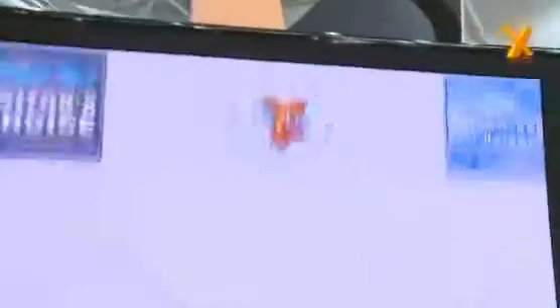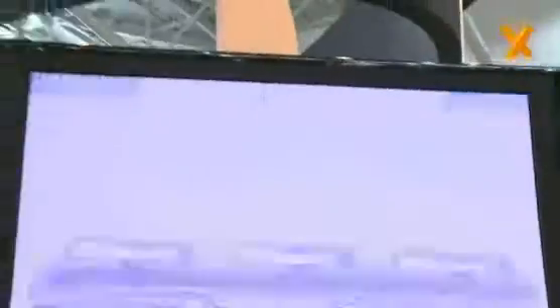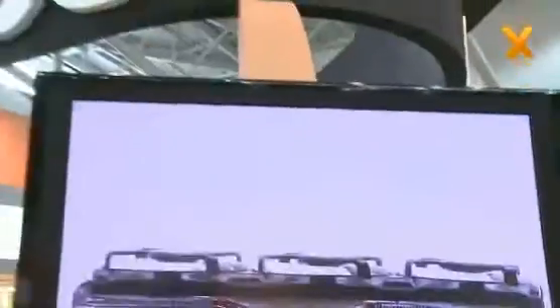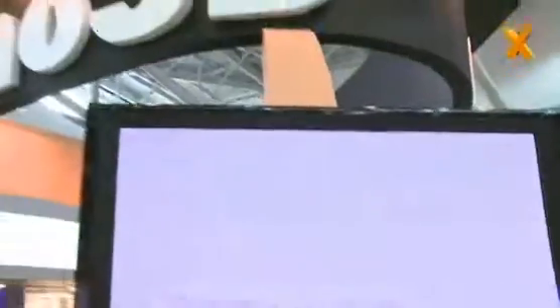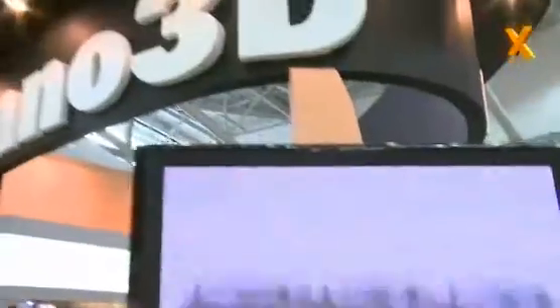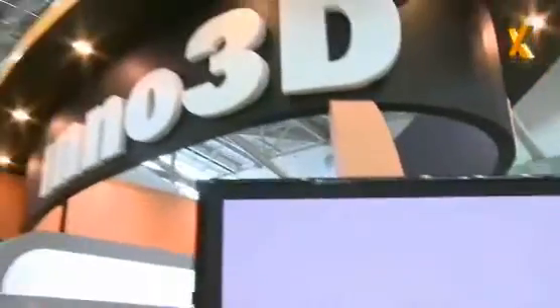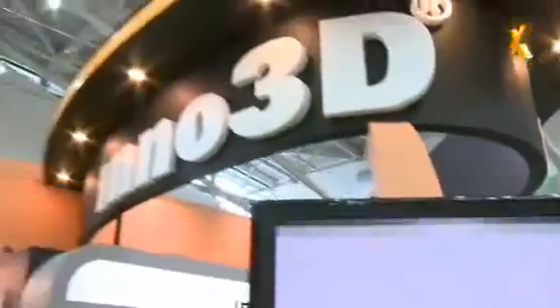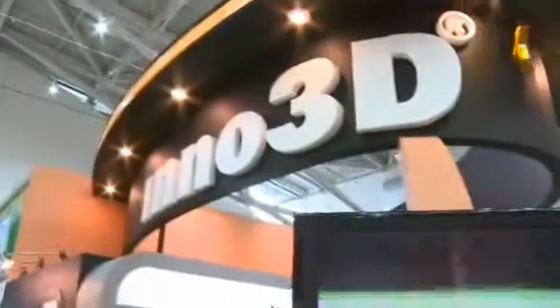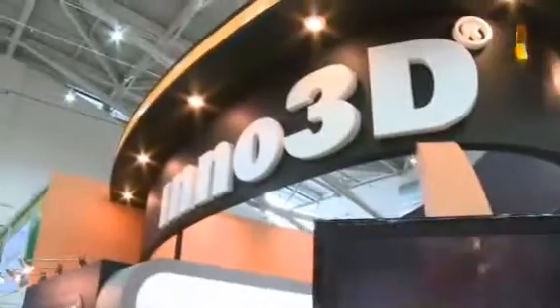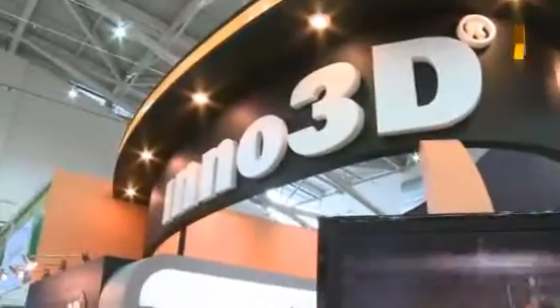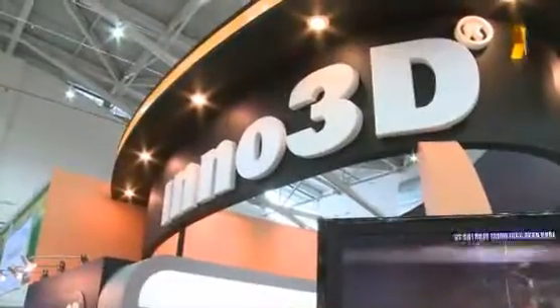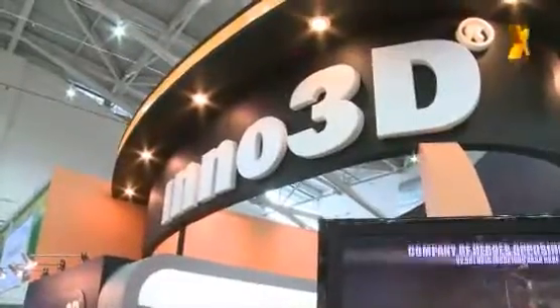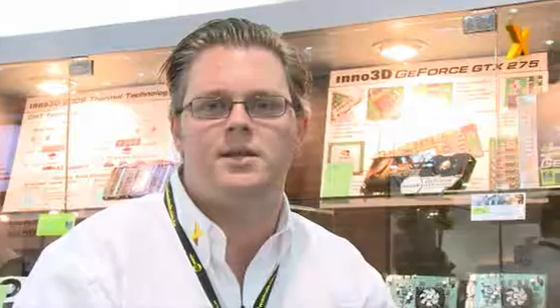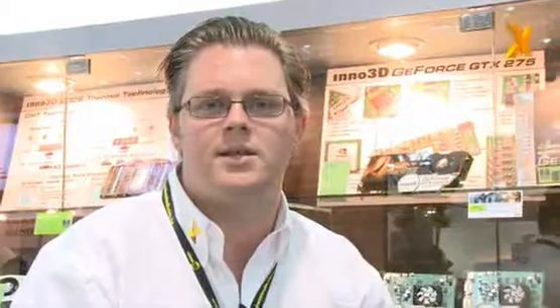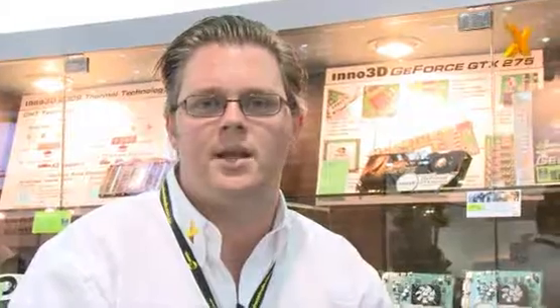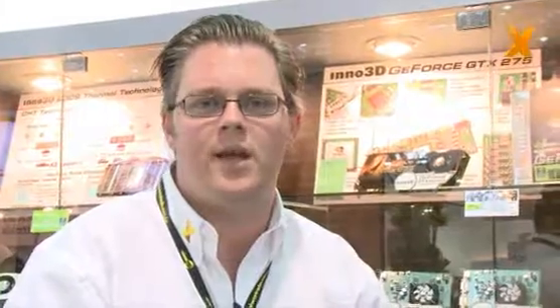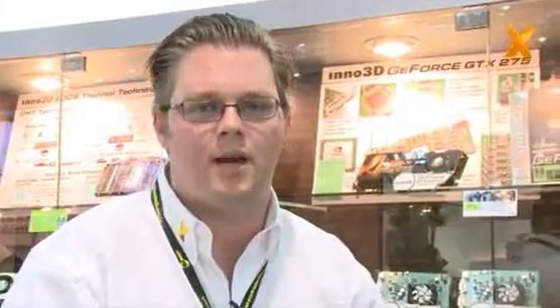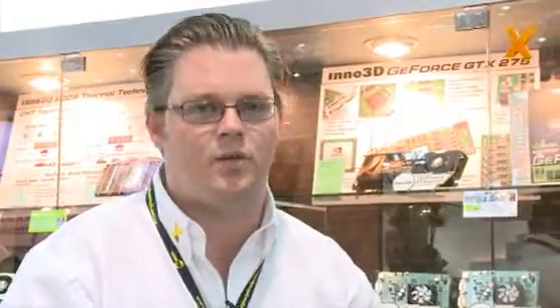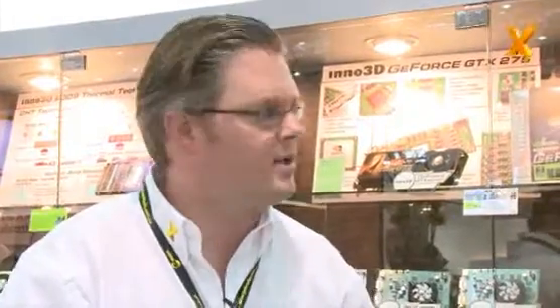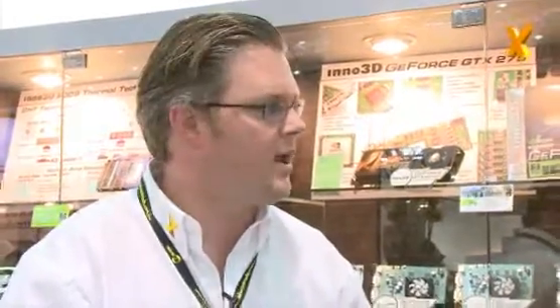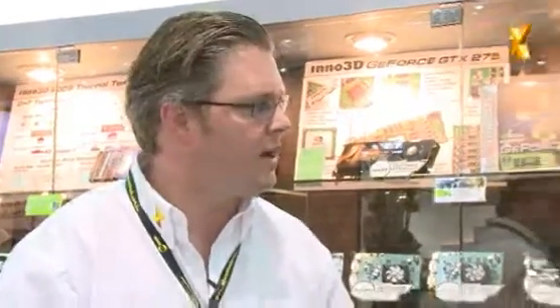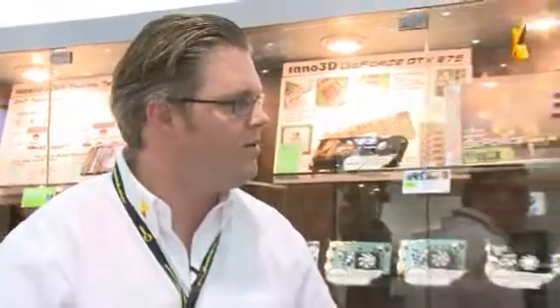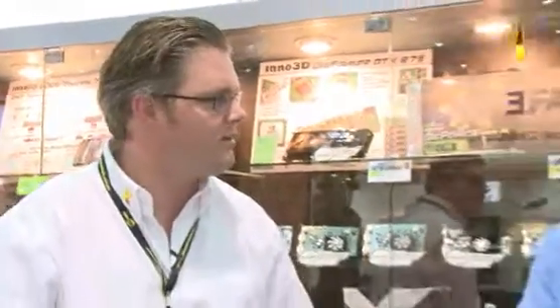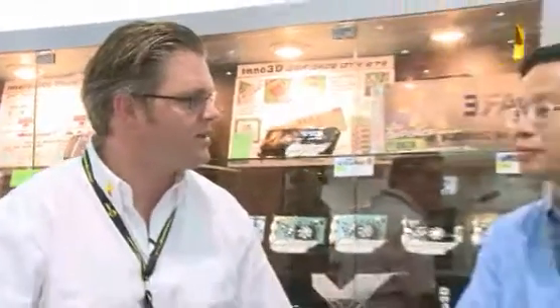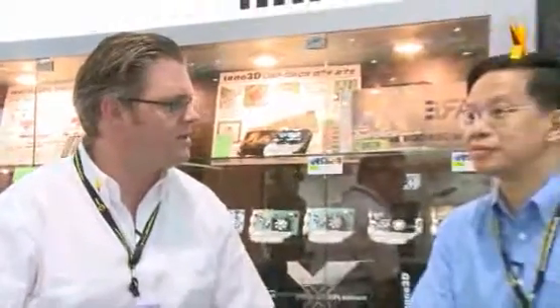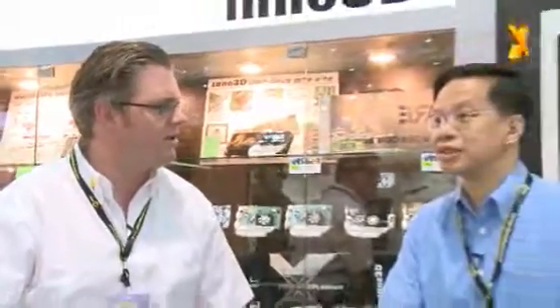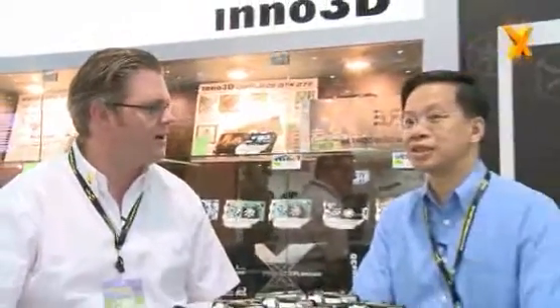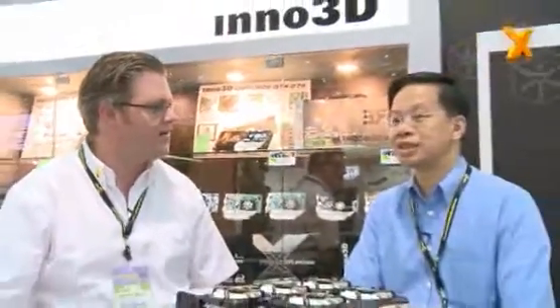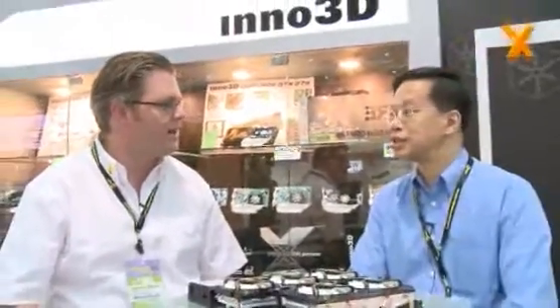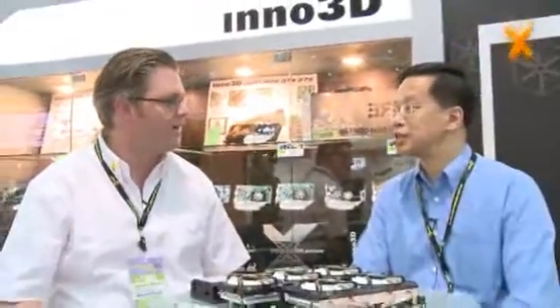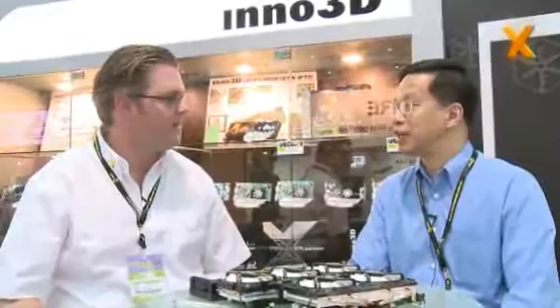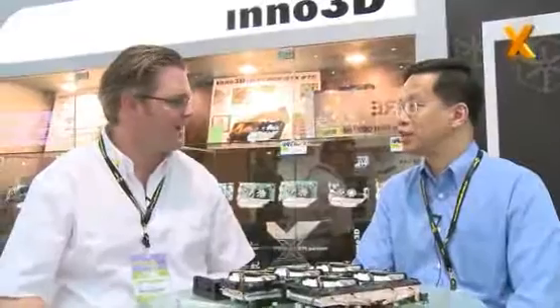Hello, here we are at Computex 2009. This is Hexus TV, and I'm talking to Ken Ho, who's the president of Inno3D. Hi, Ken.